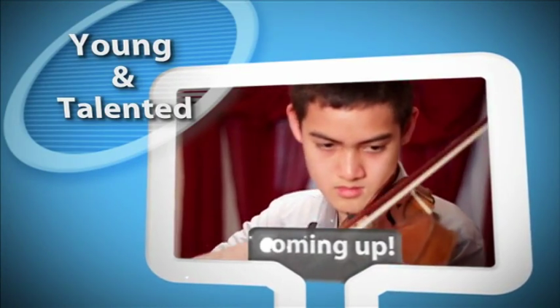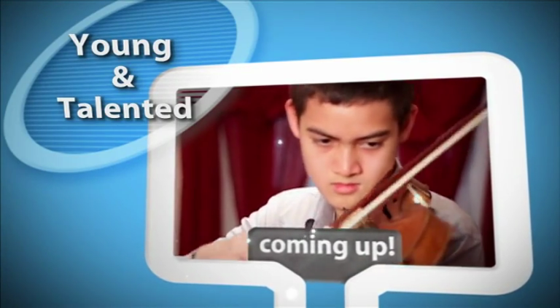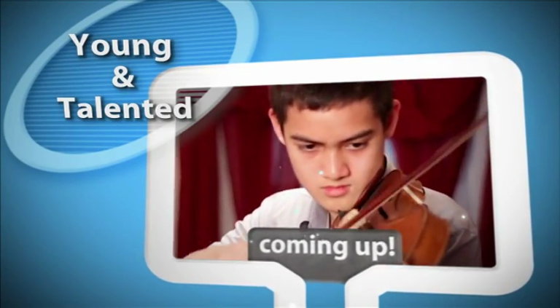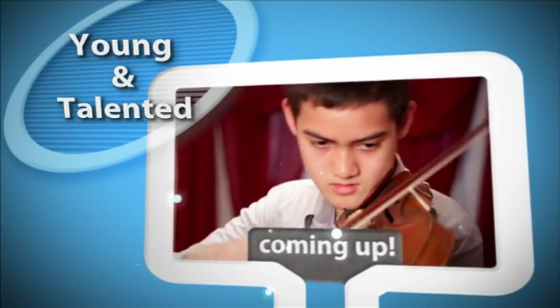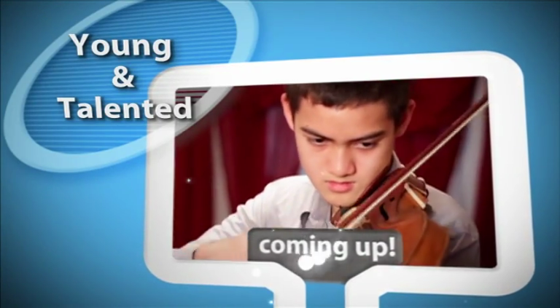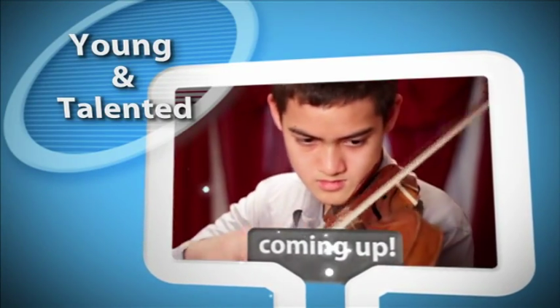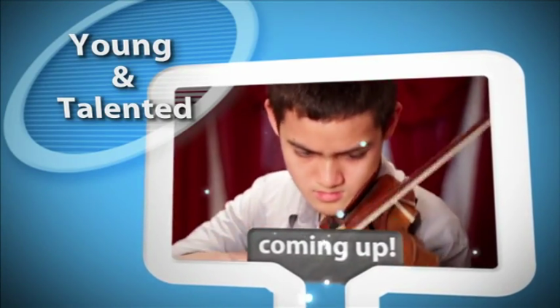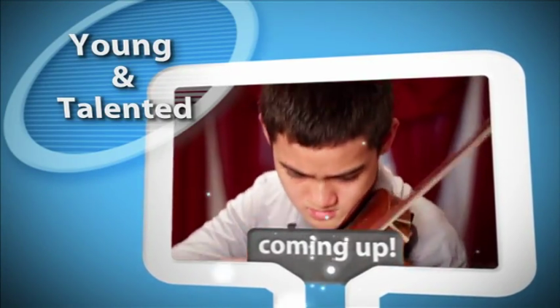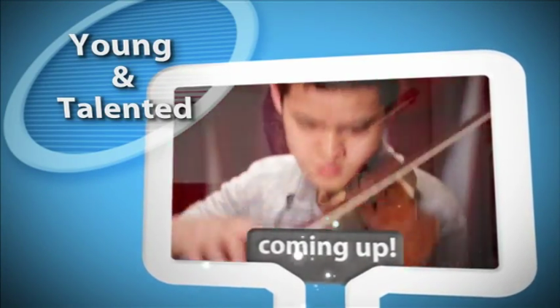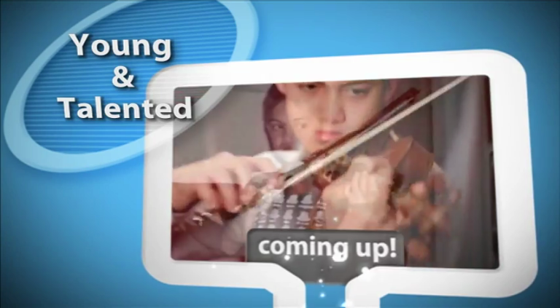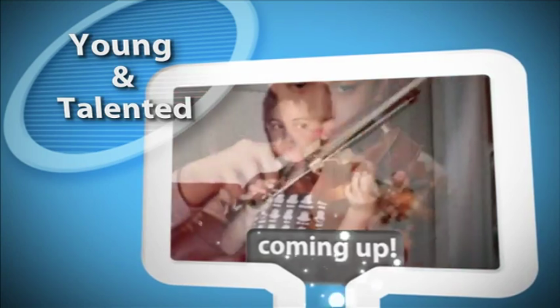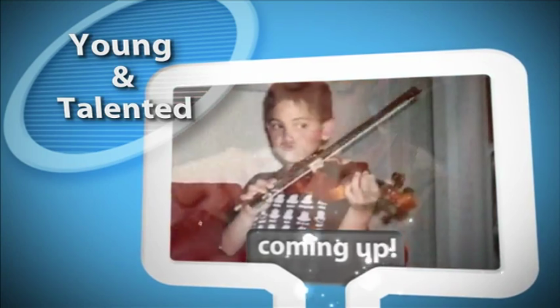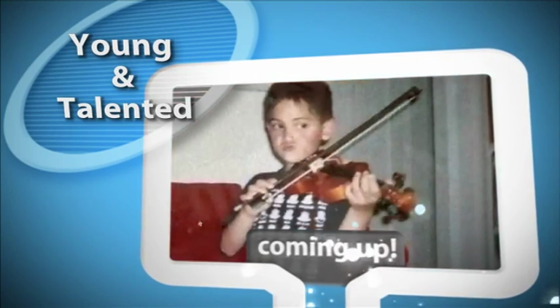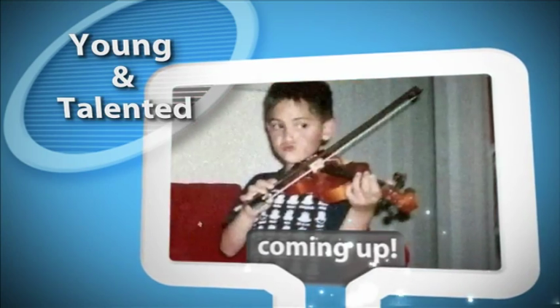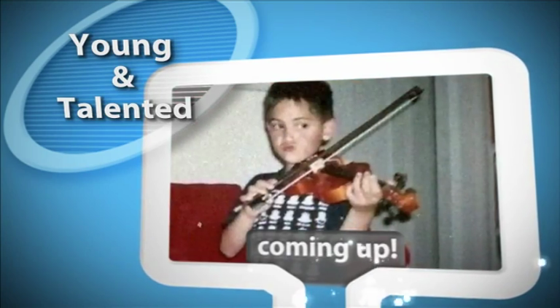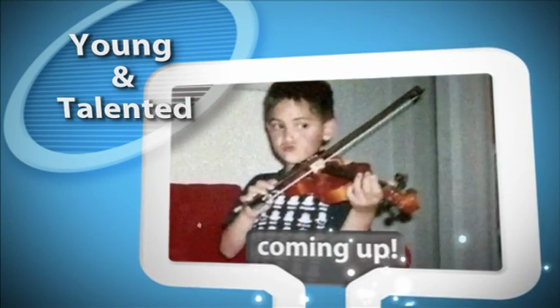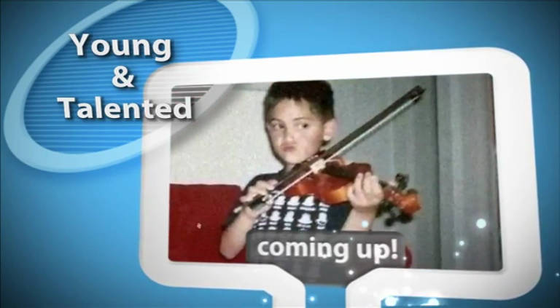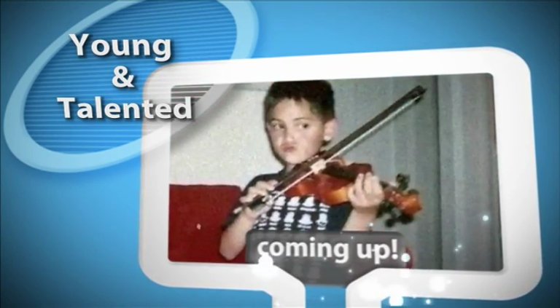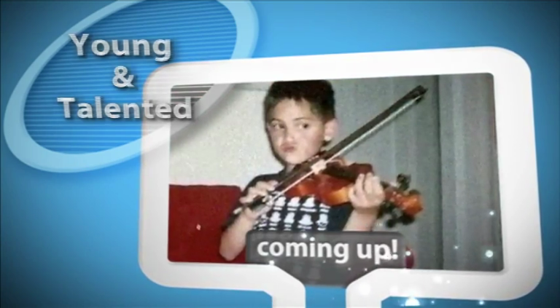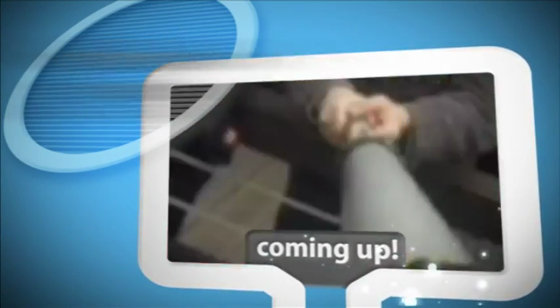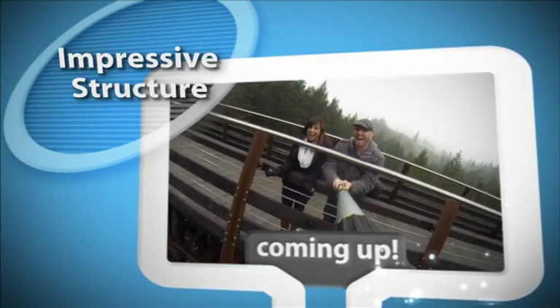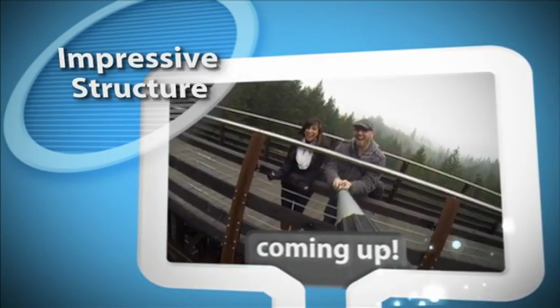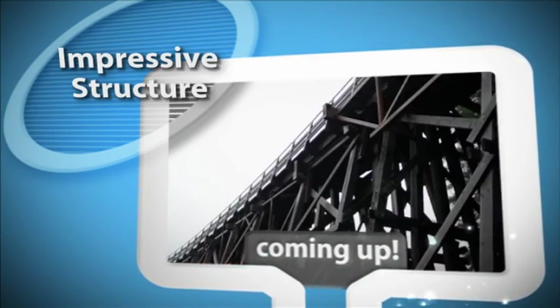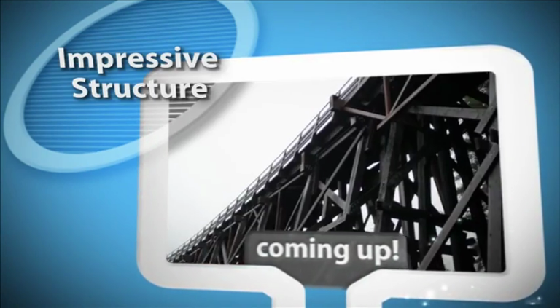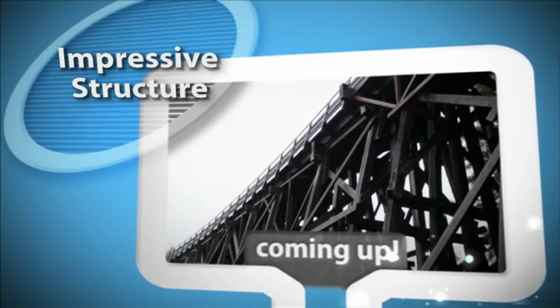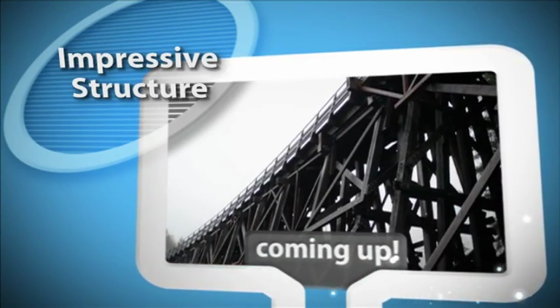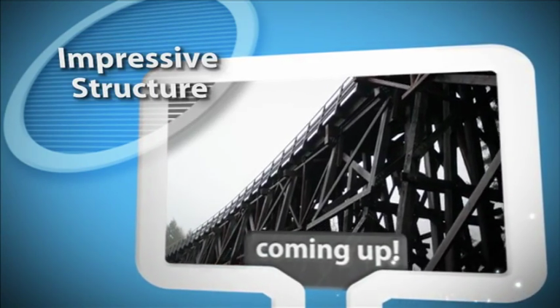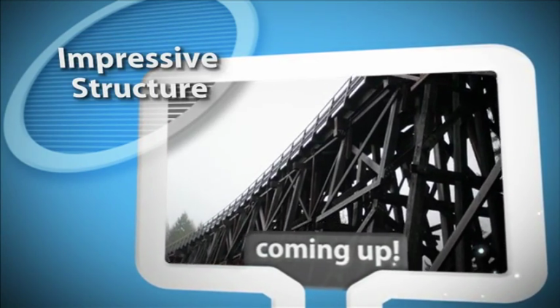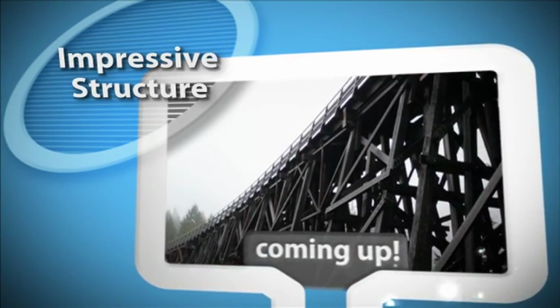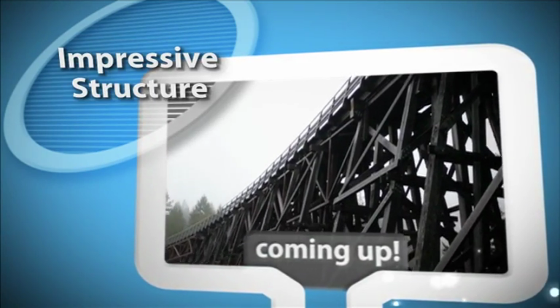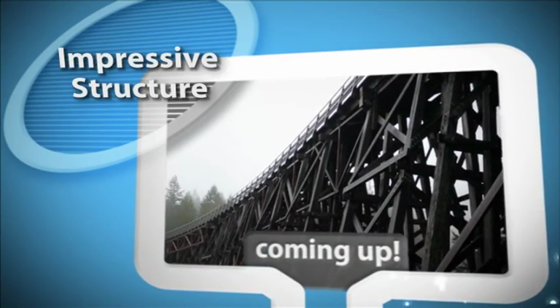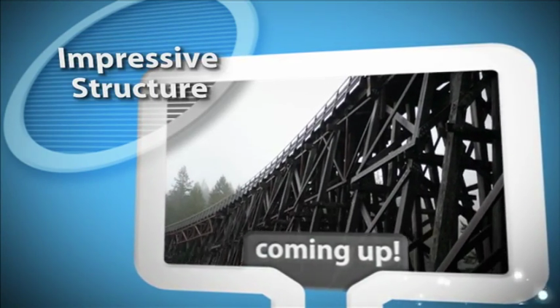Still to come today: dedicated to greatness from the age of five, and an island adventure at the Kinsel Trestle.